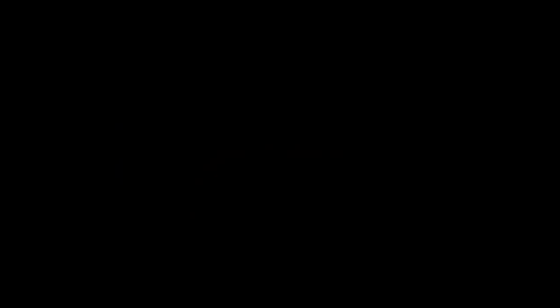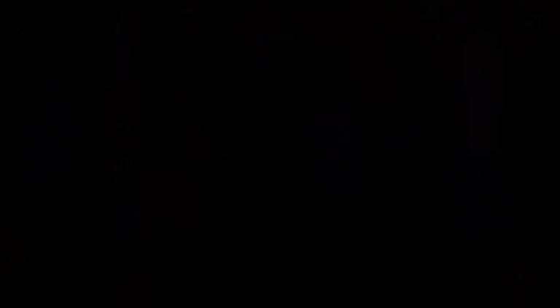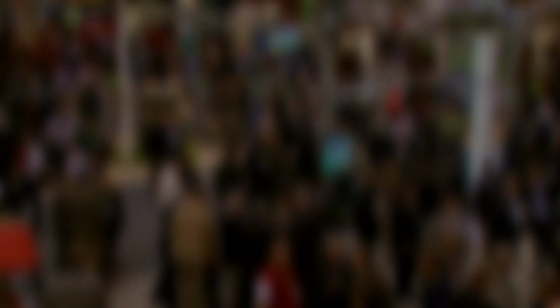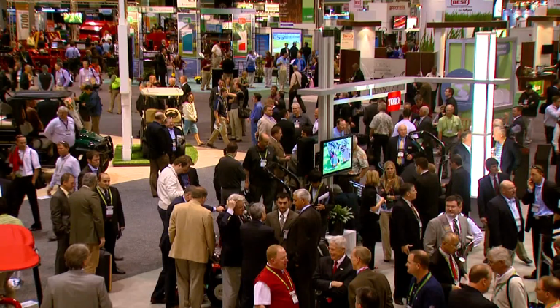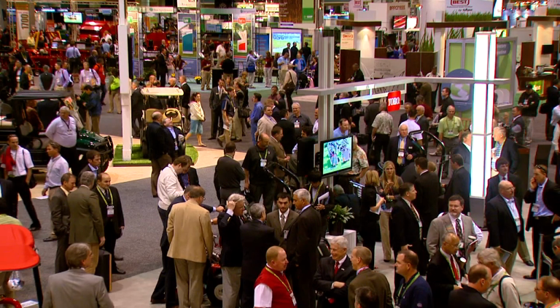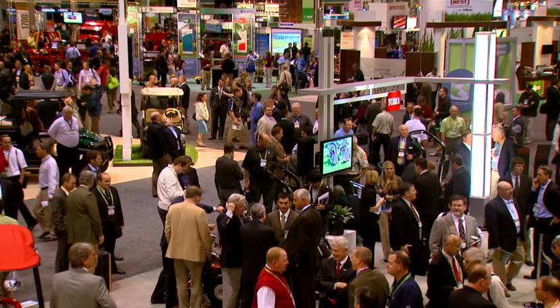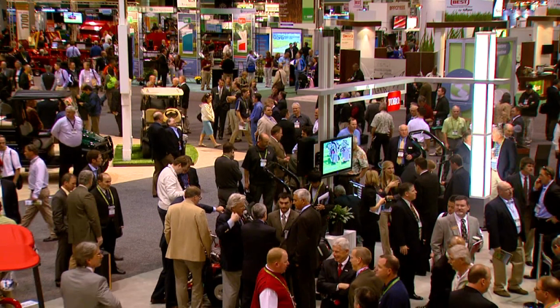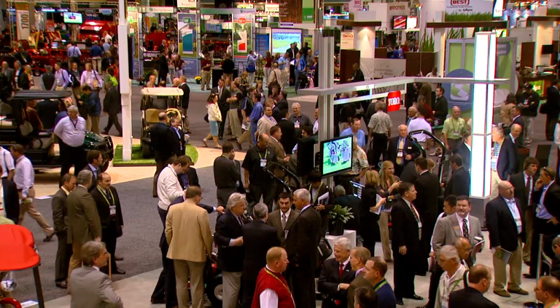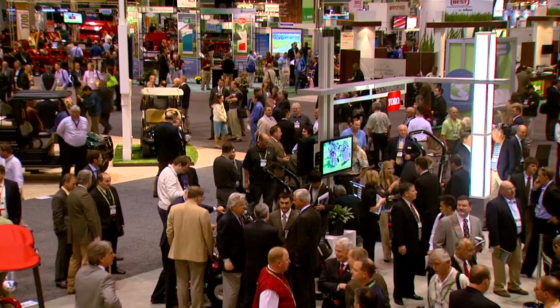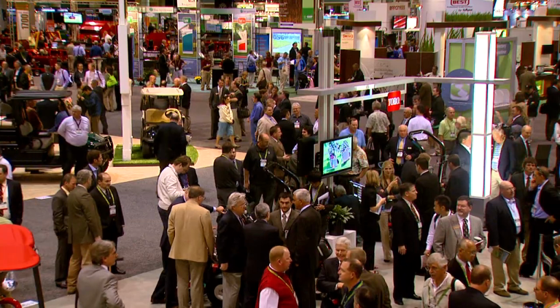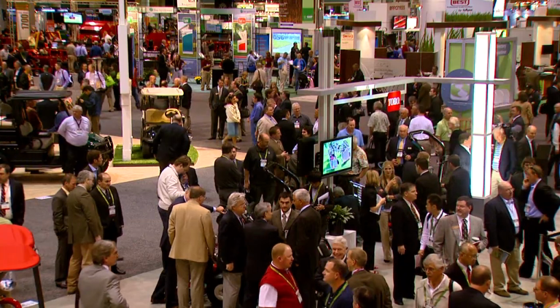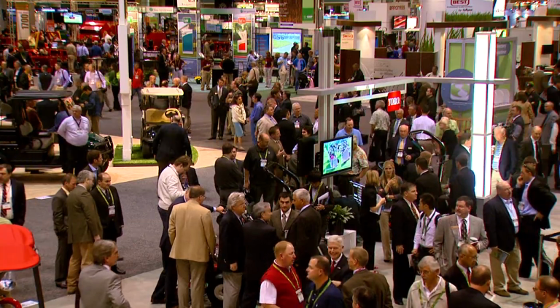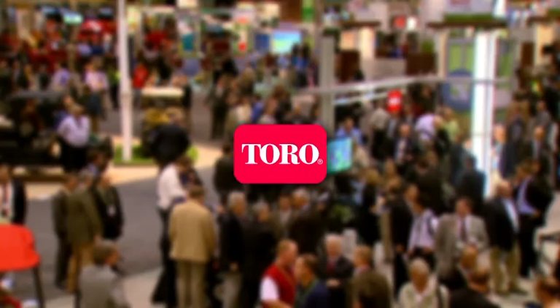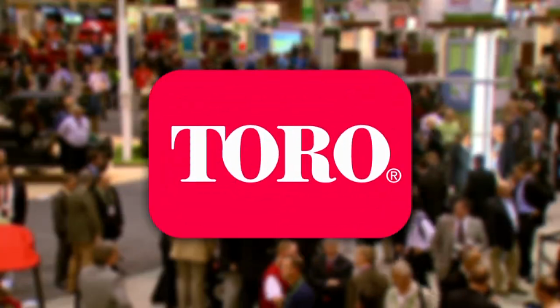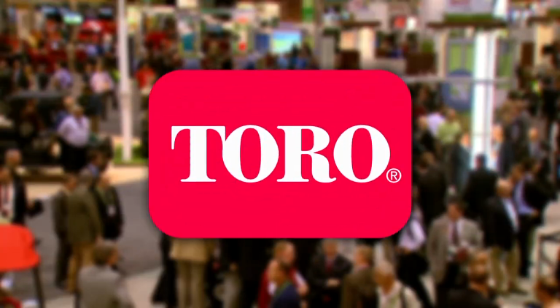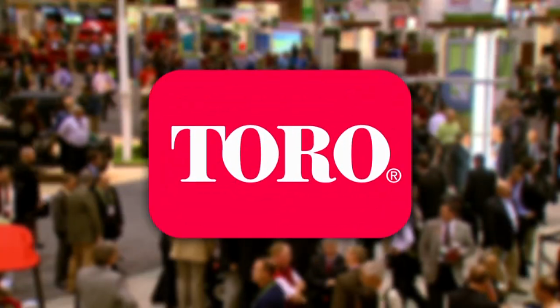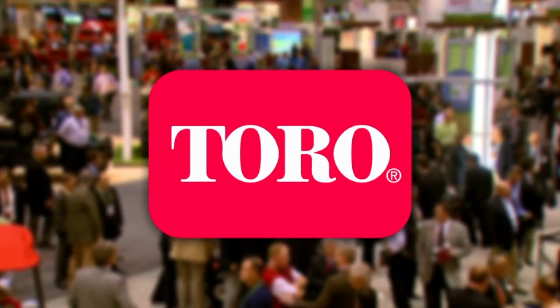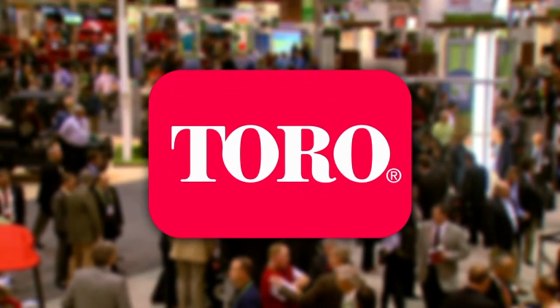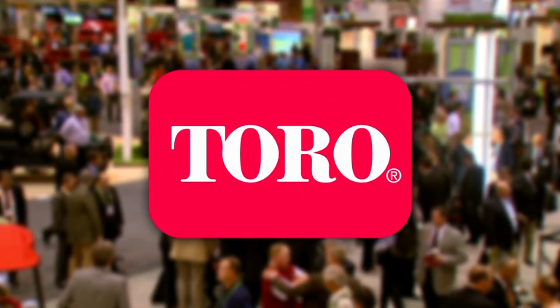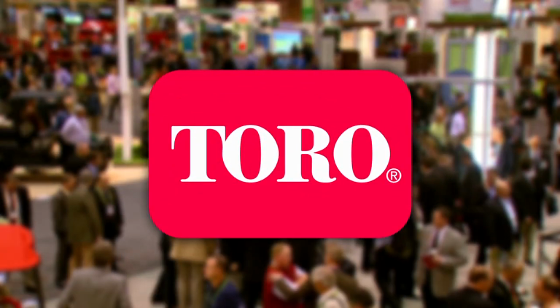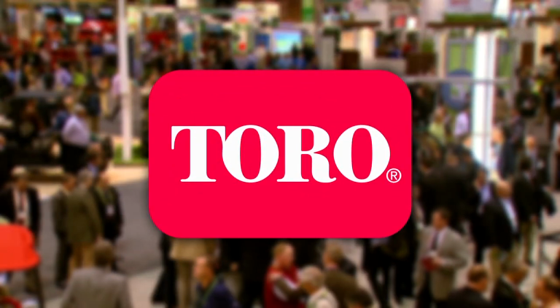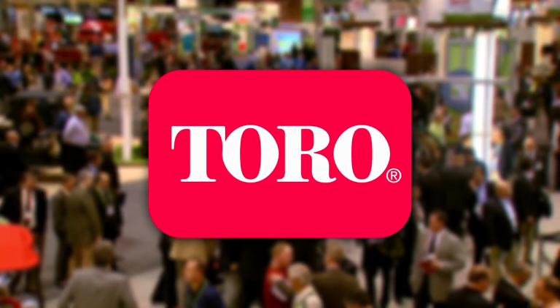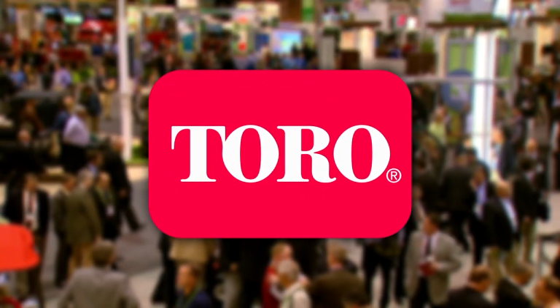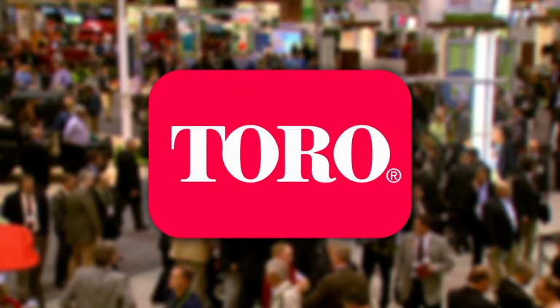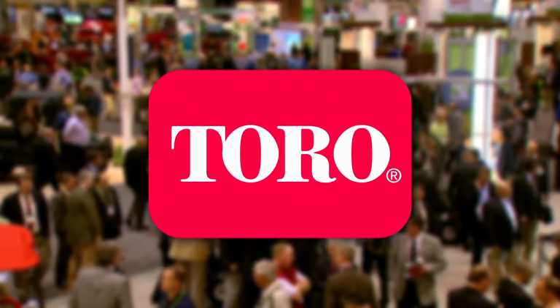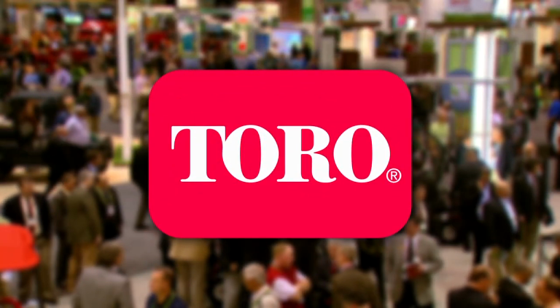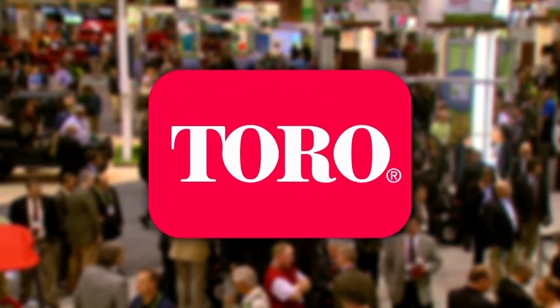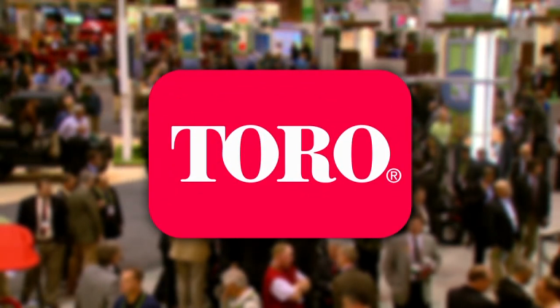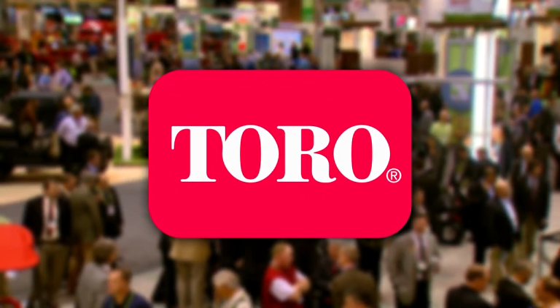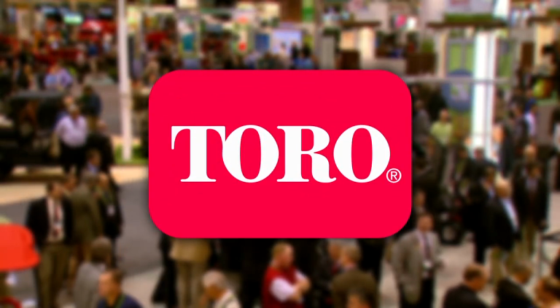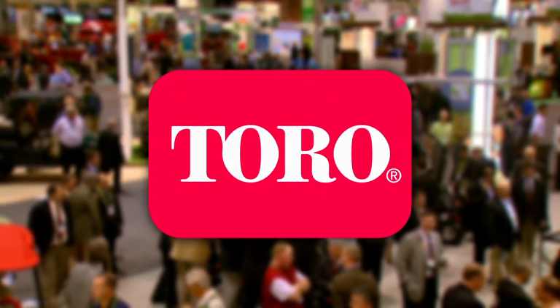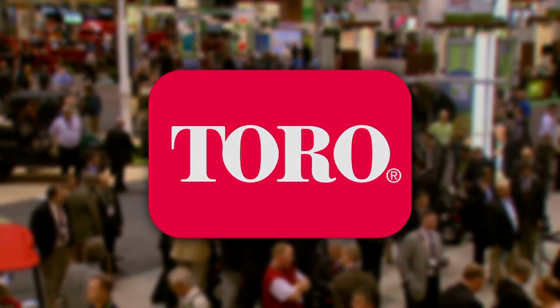For the 2012 Golf Industry Show, the Toro Company has many new products and service innovations for the golf industry.